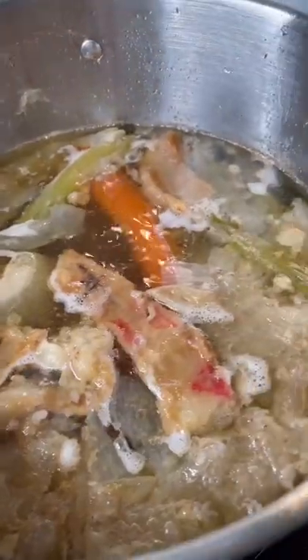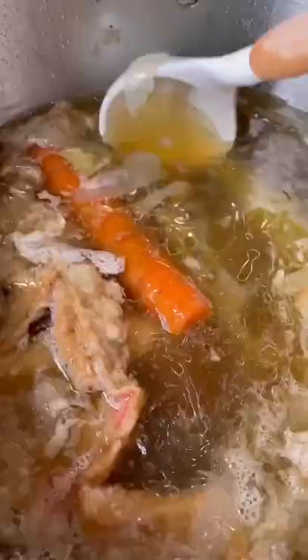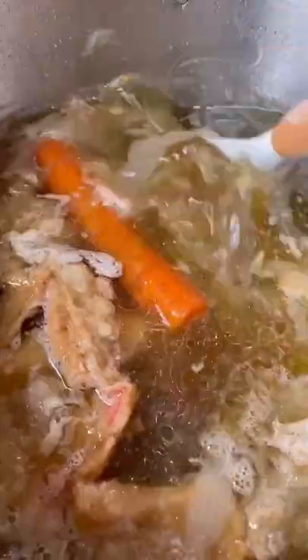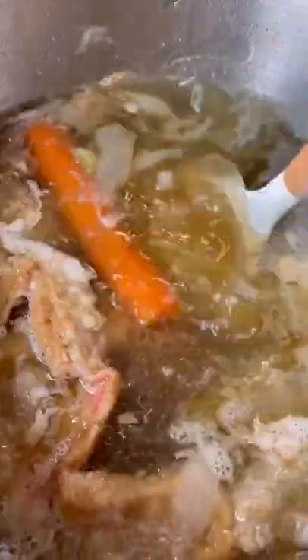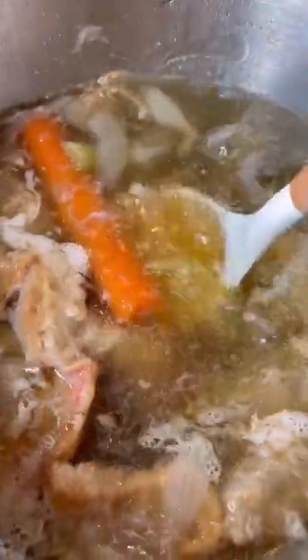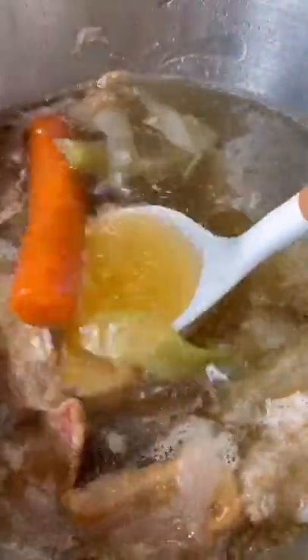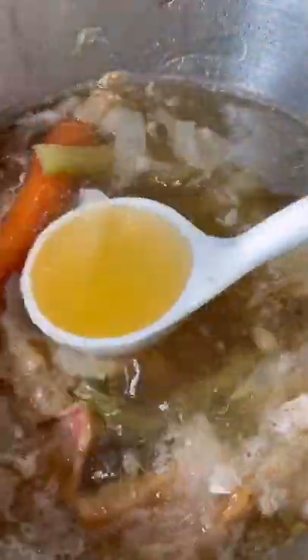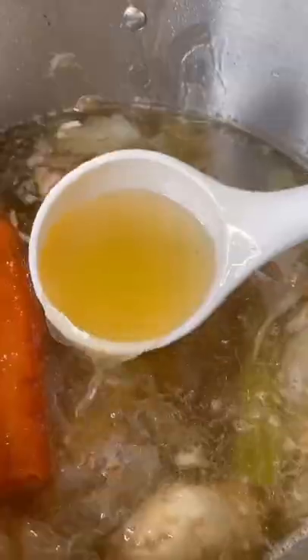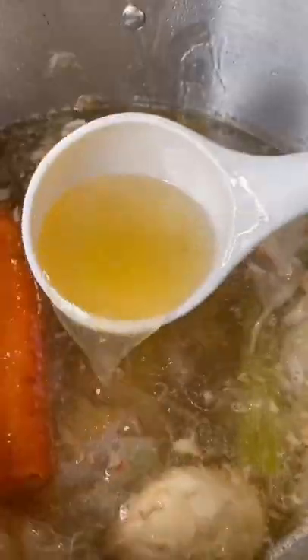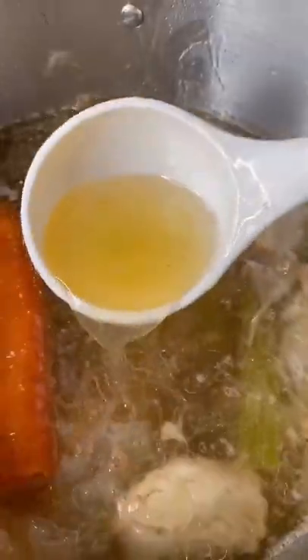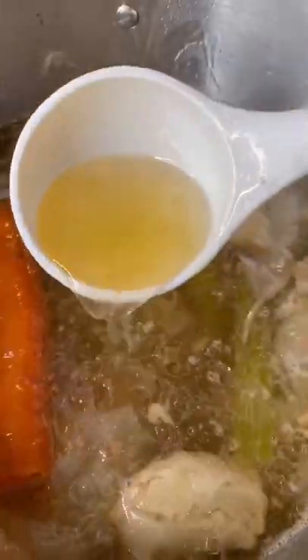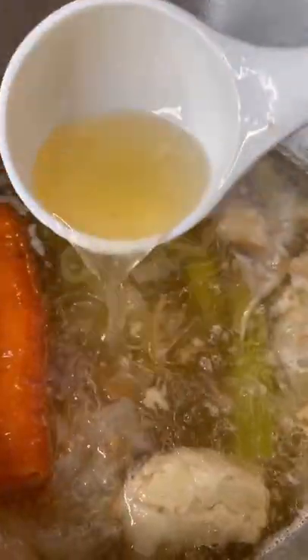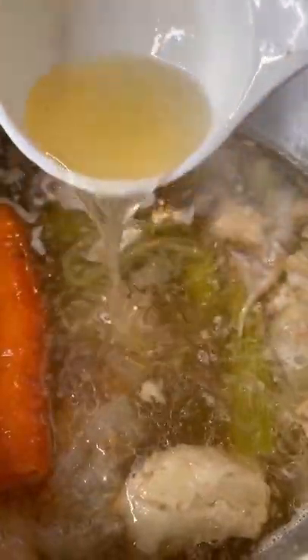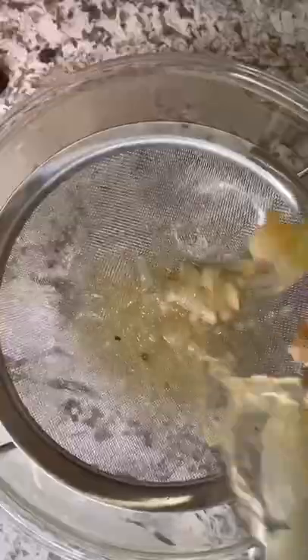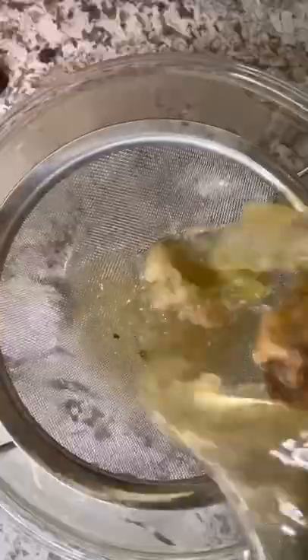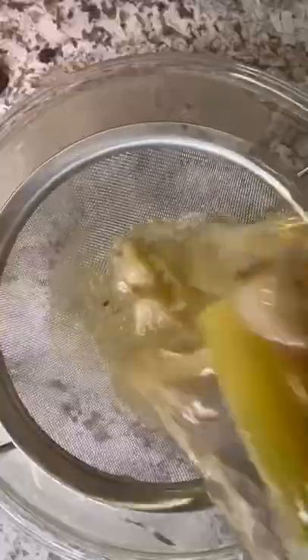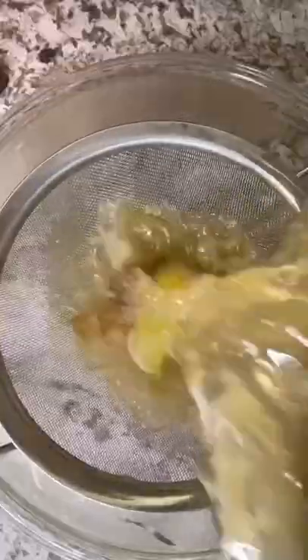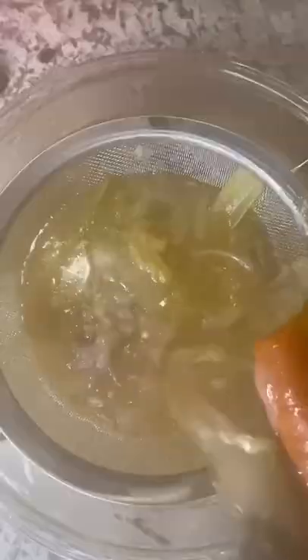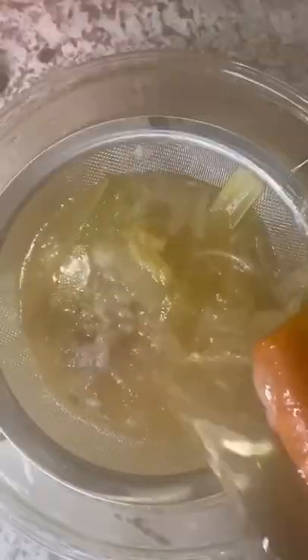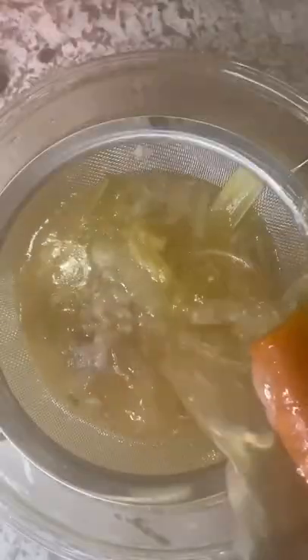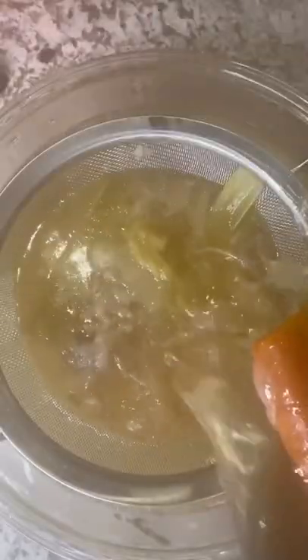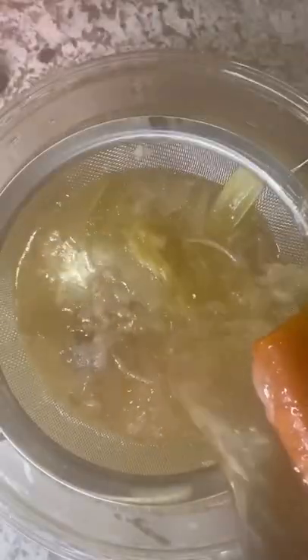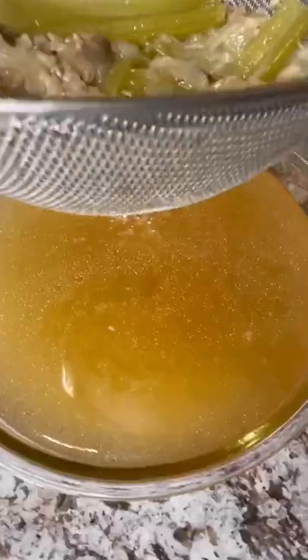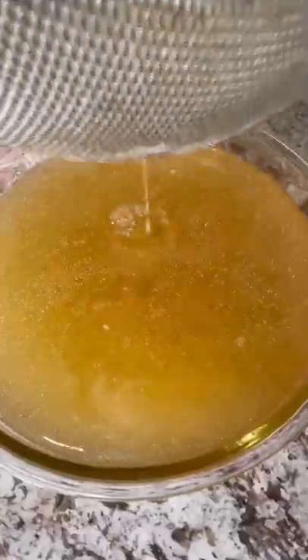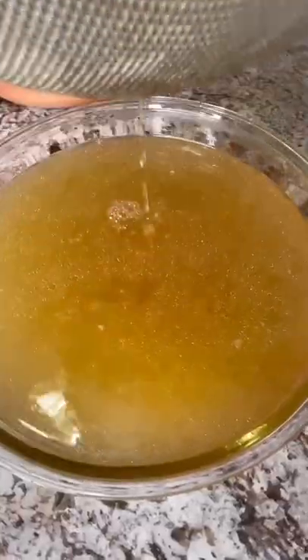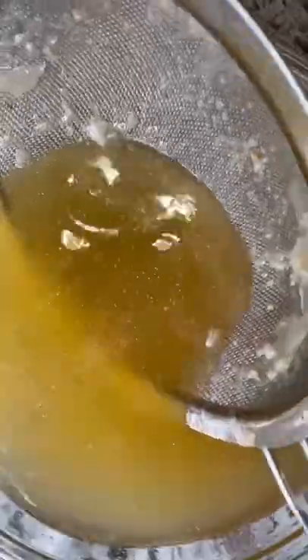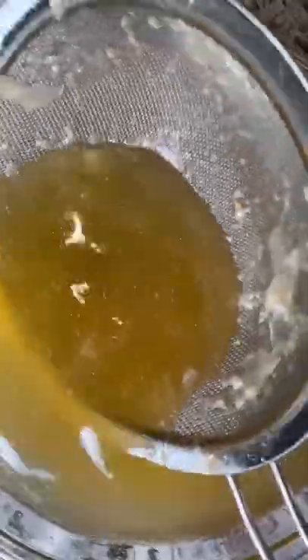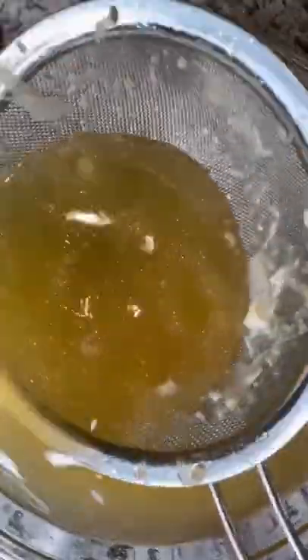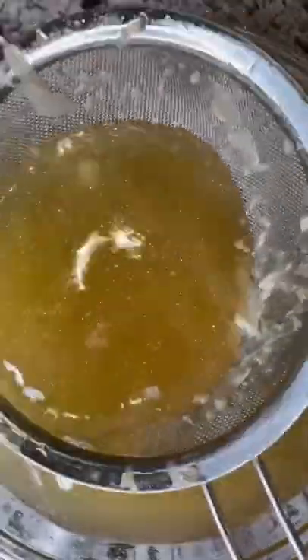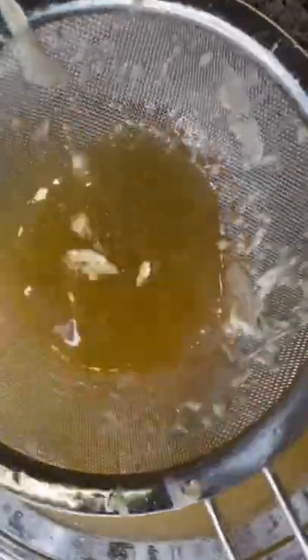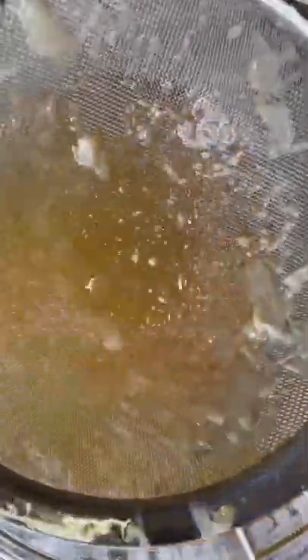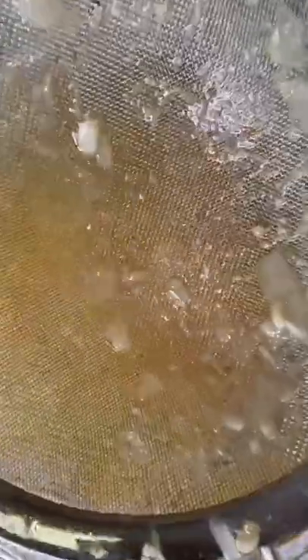After six to eight hours of simmering, you should have a bone broth. Run your broth through a strainer so that you can get rid of any little bits and pieces.